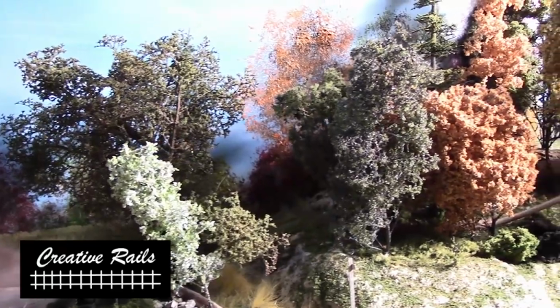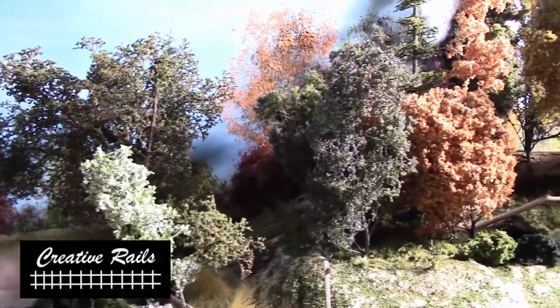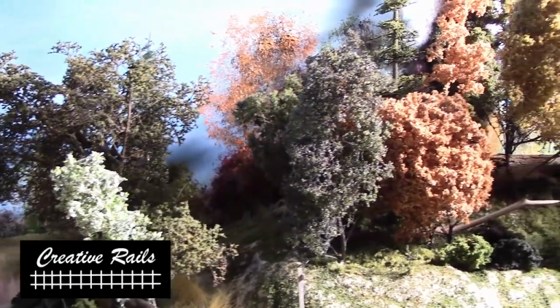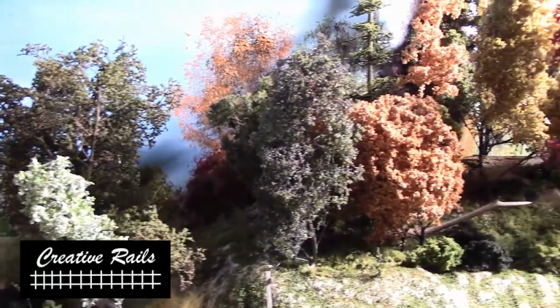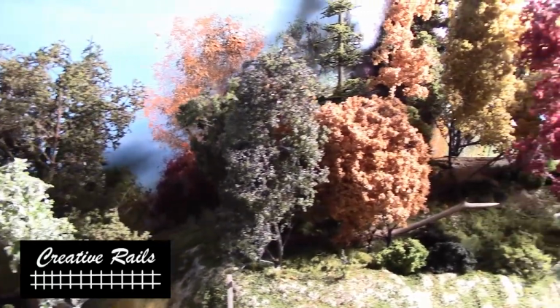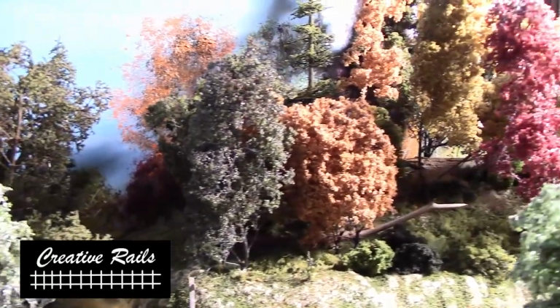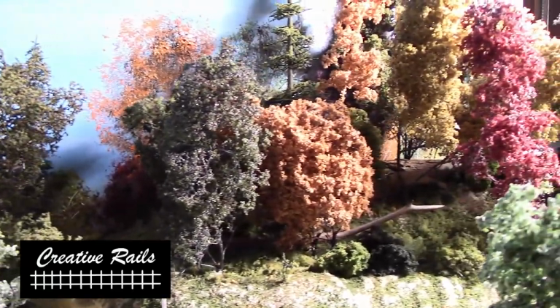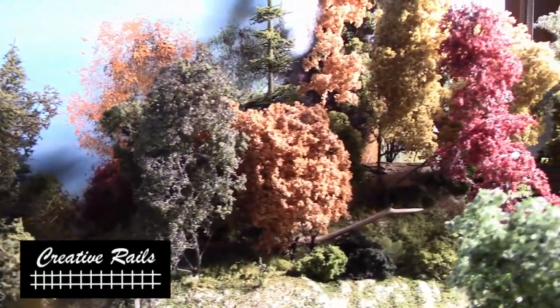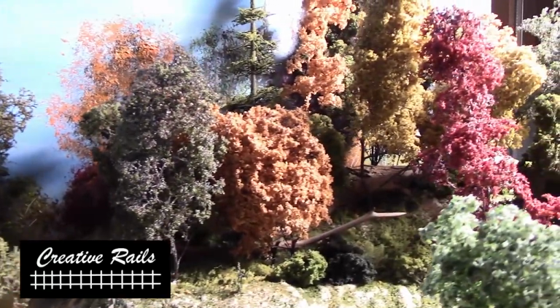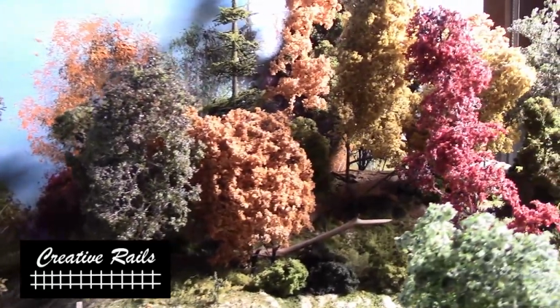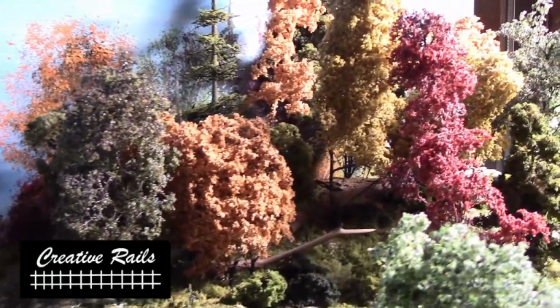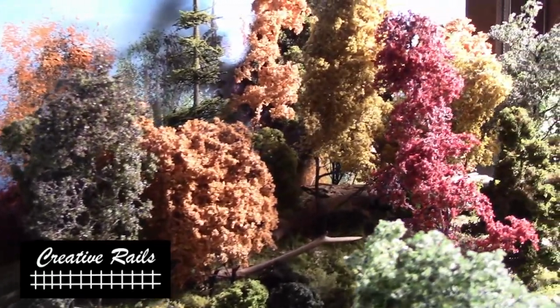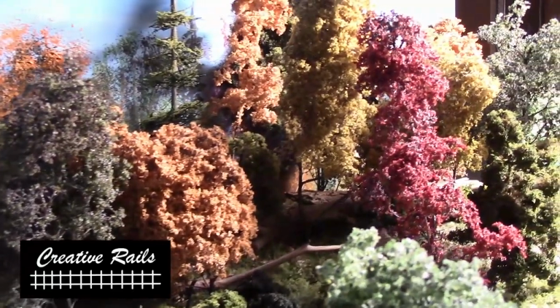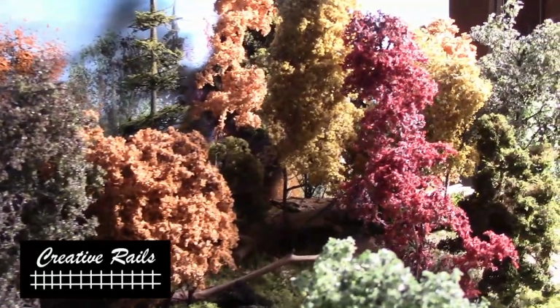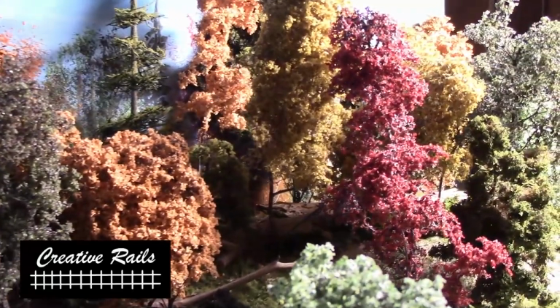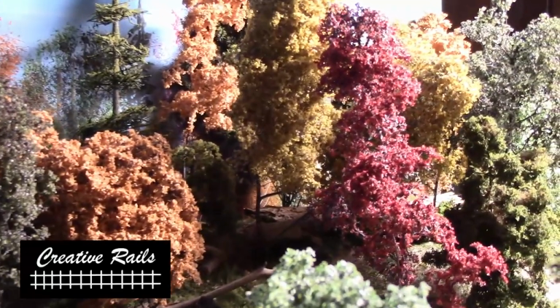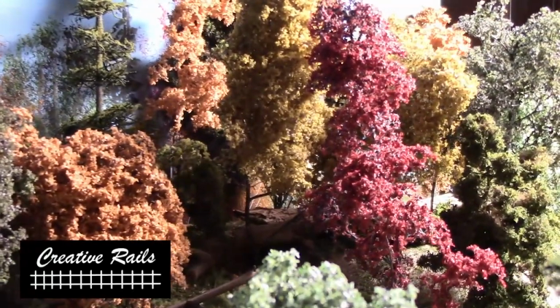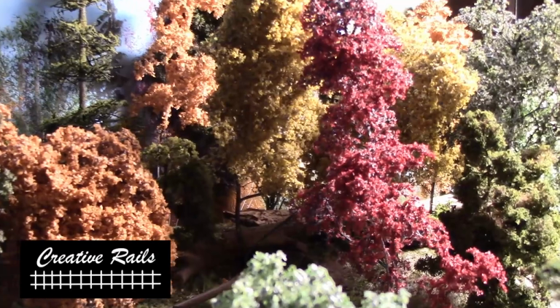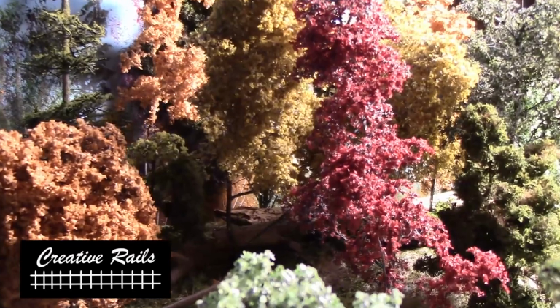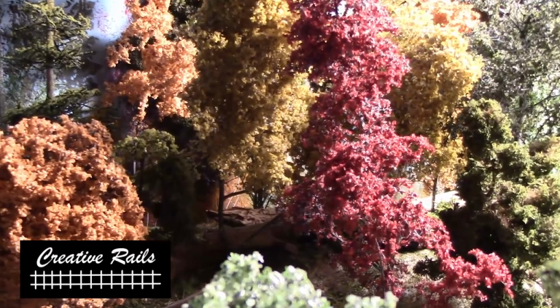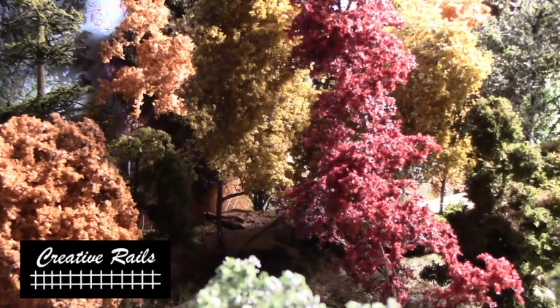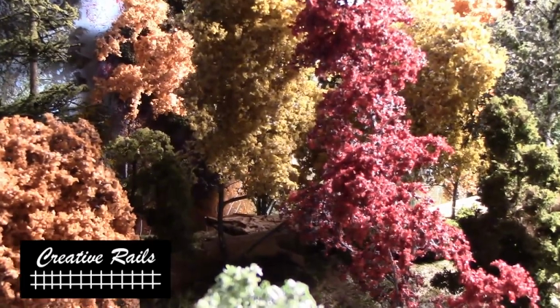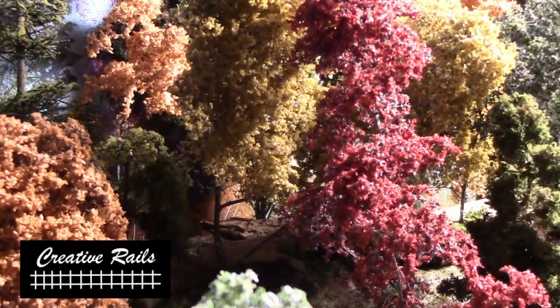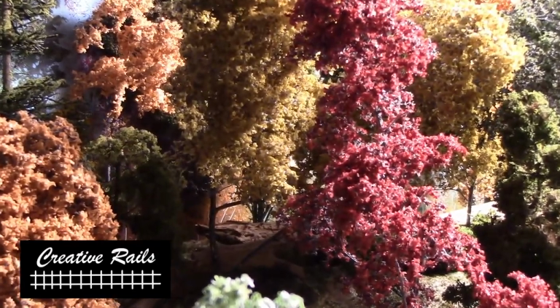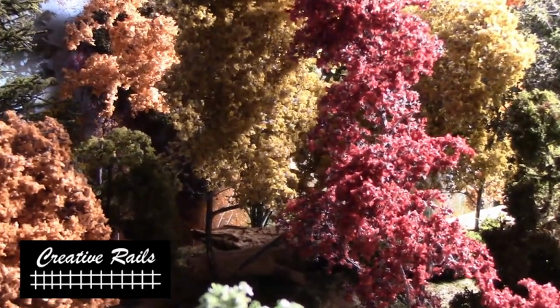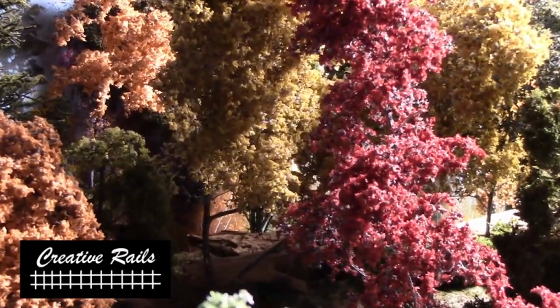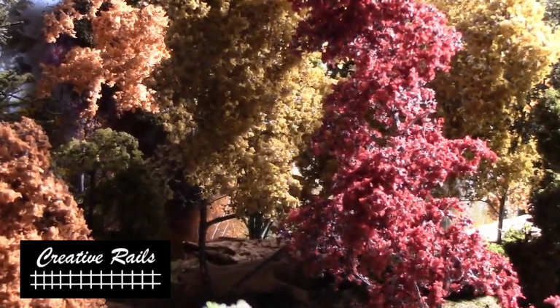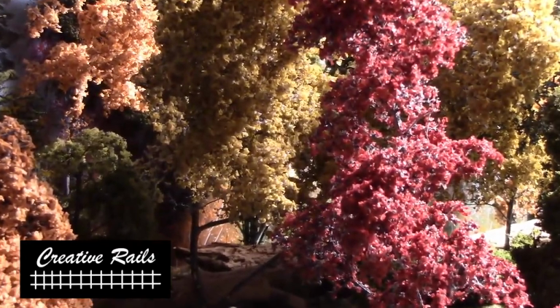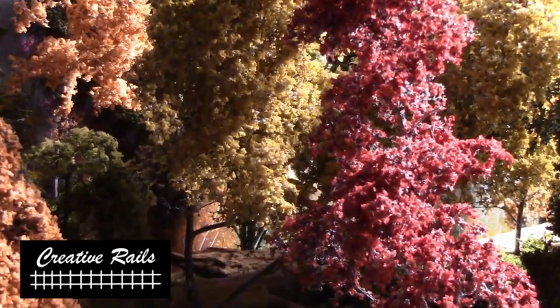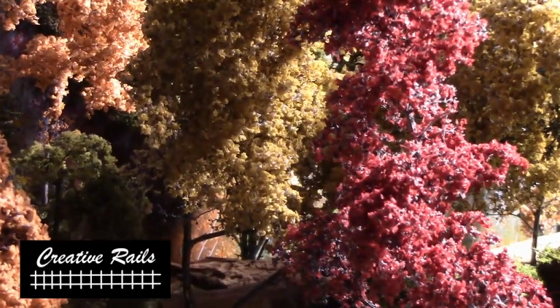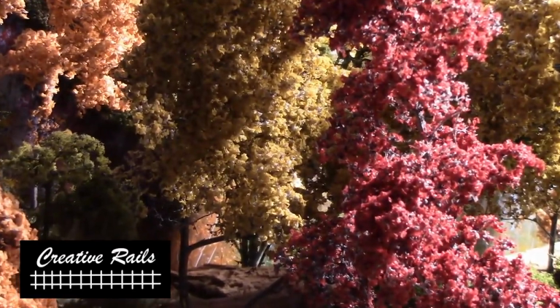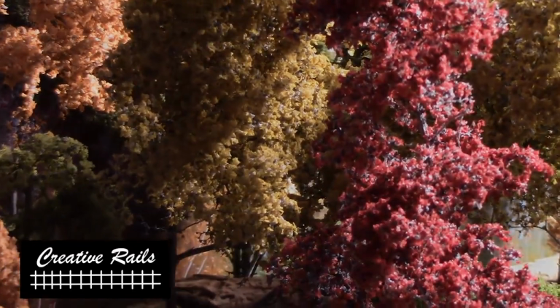Hey rail creators, do you want to see how these super realistic trees are made? That's coming up right now on Creative Rails.